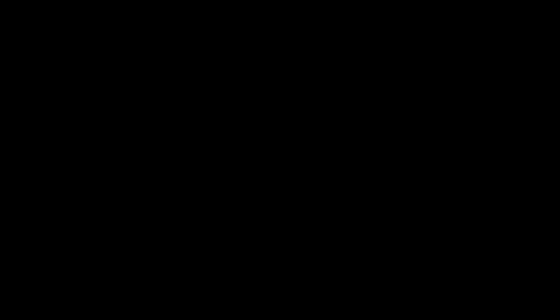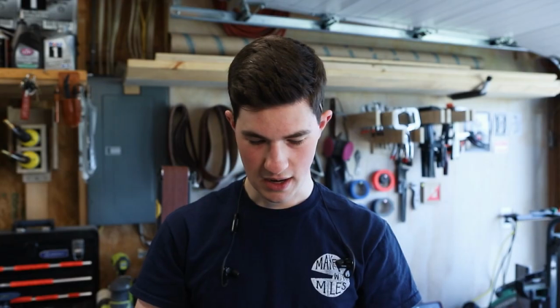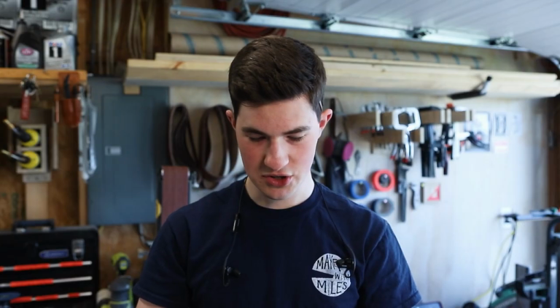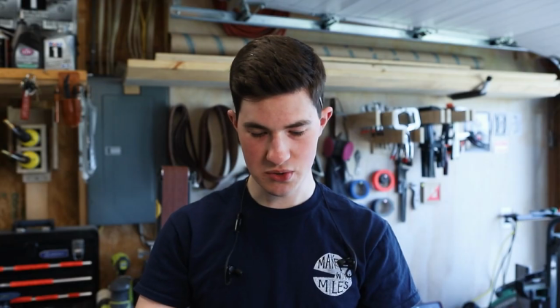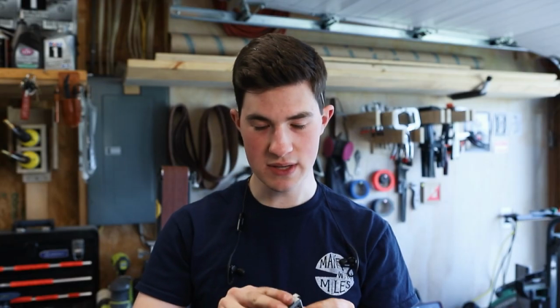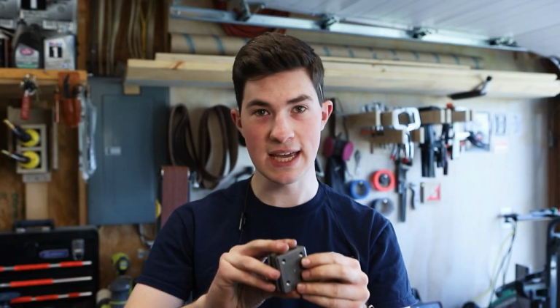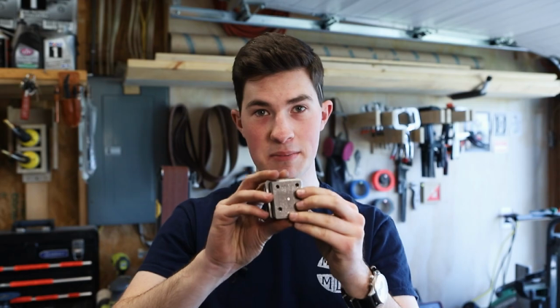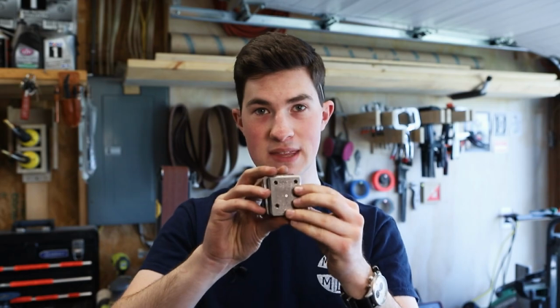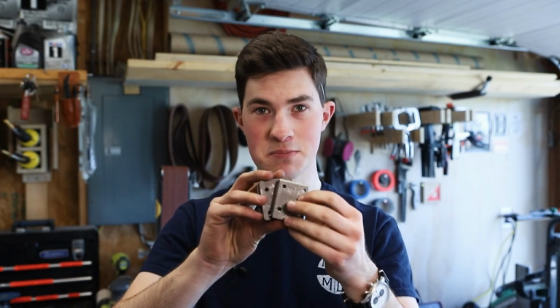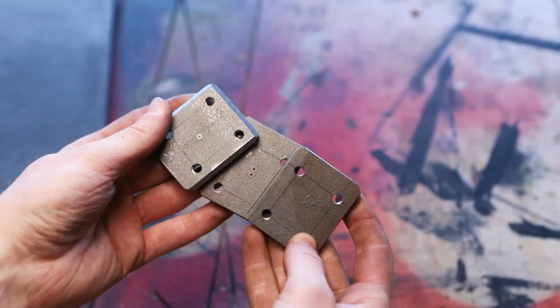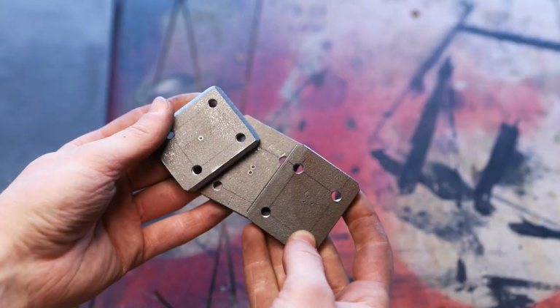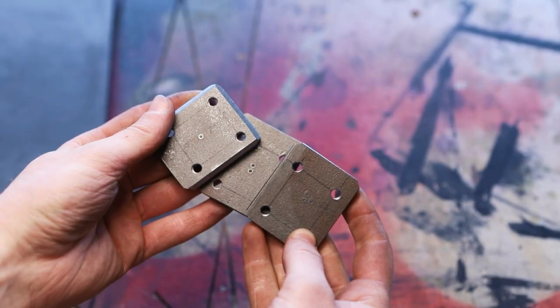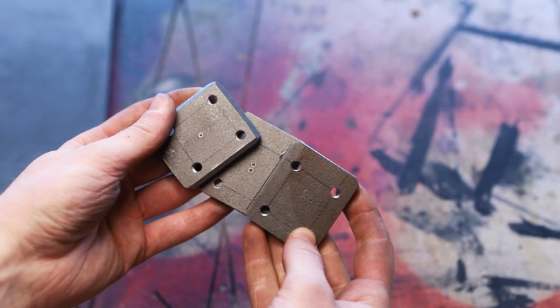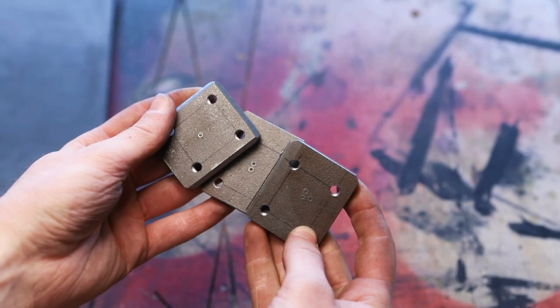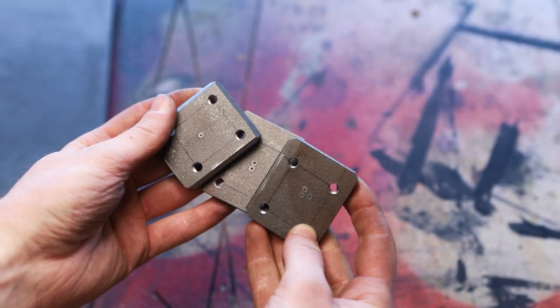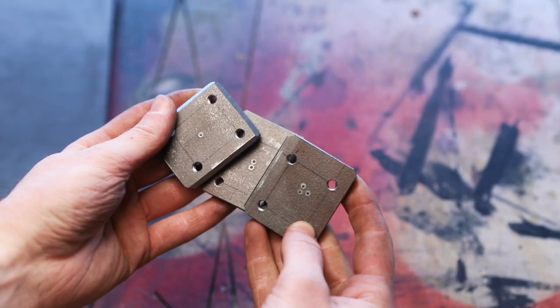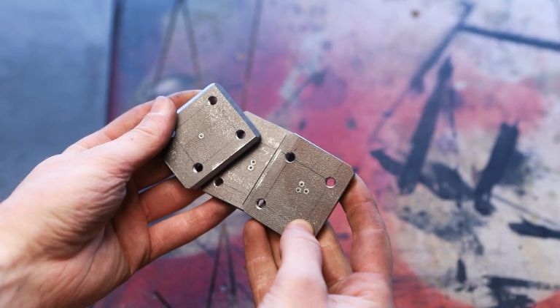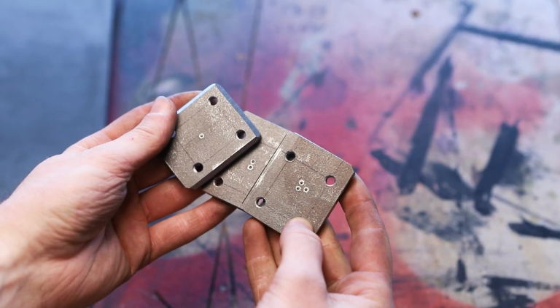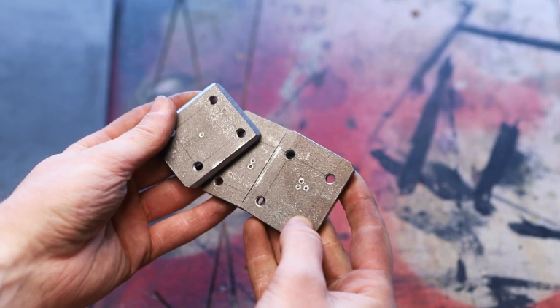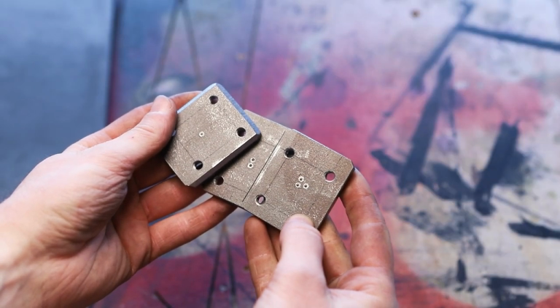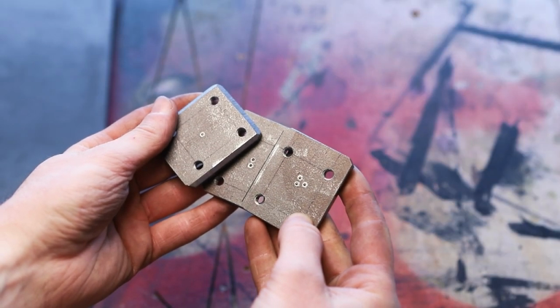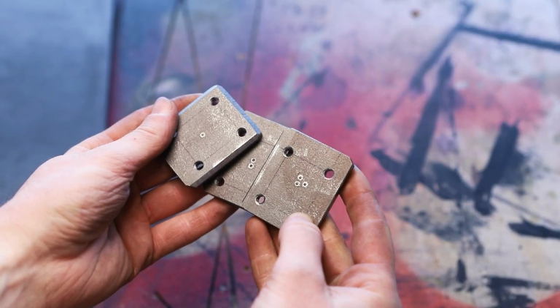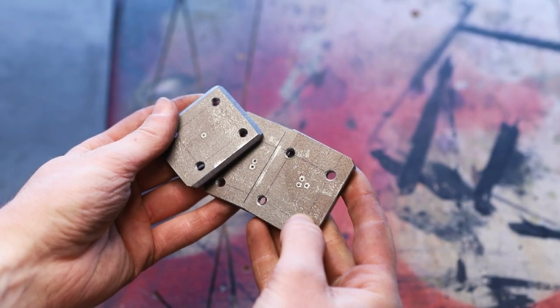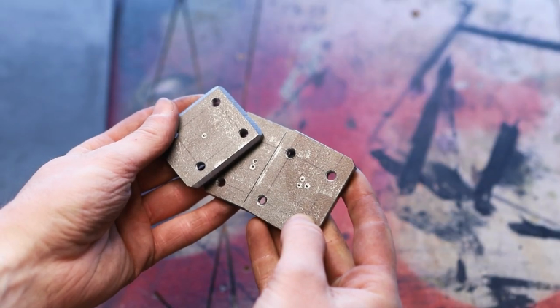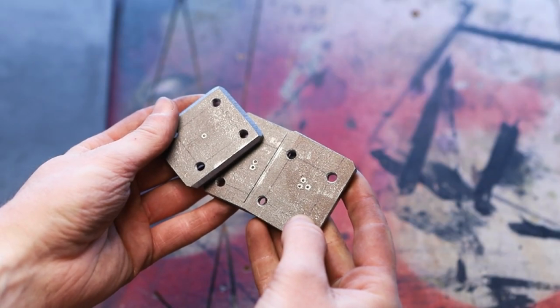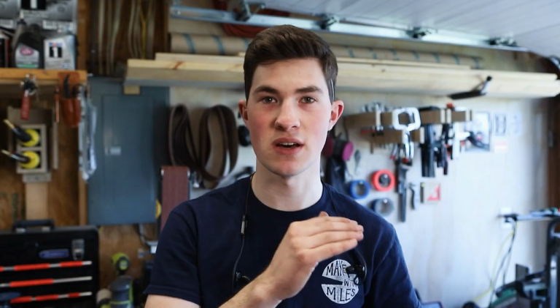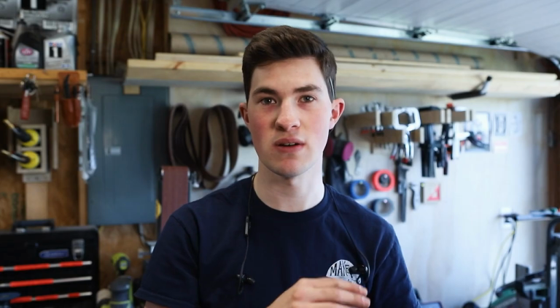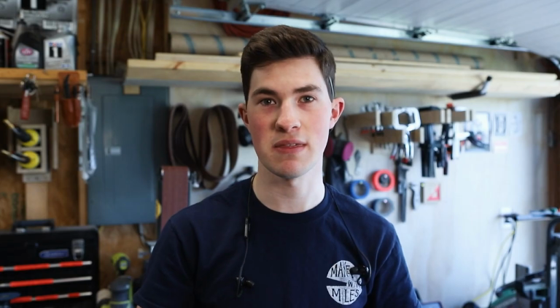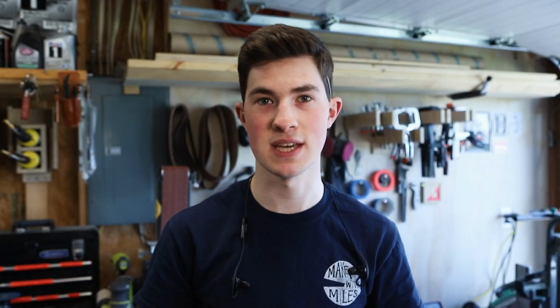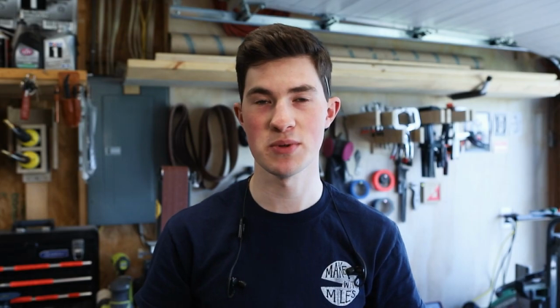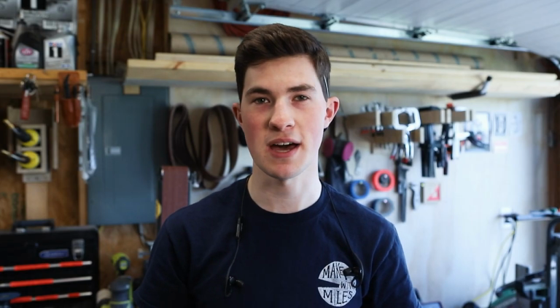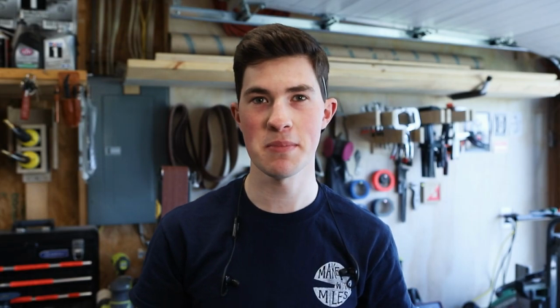I just drilled and tapped these plates that'll get welded to the top of the legs and then bolted underneath the table top.